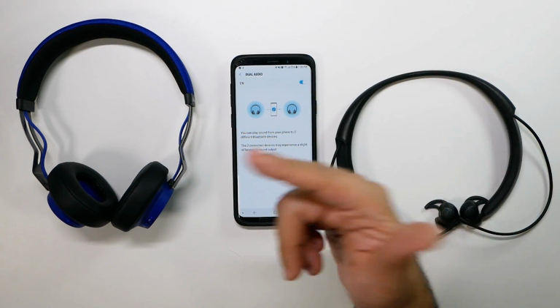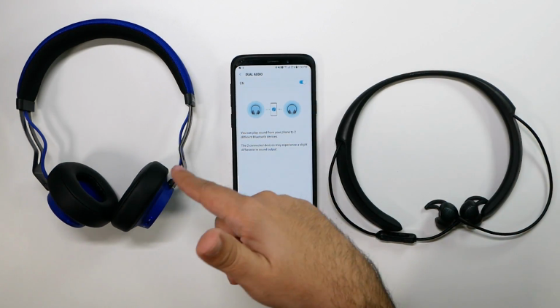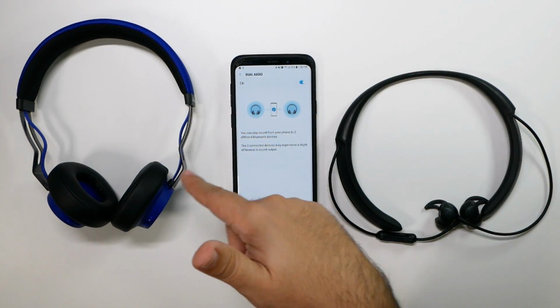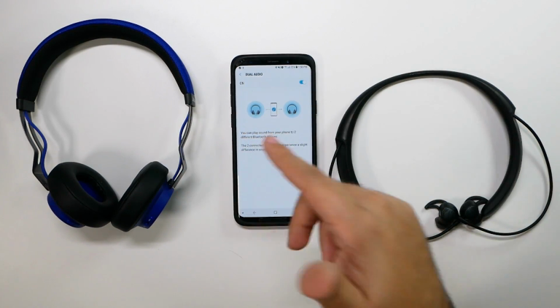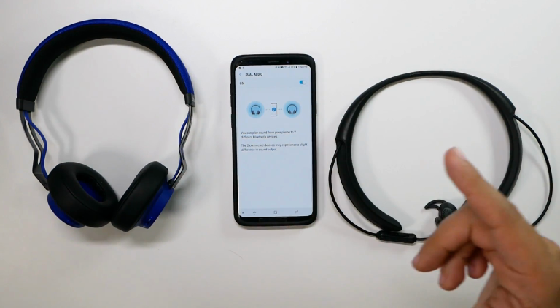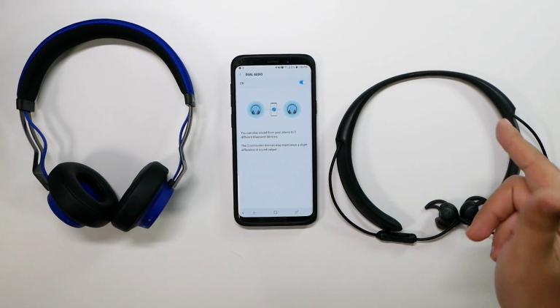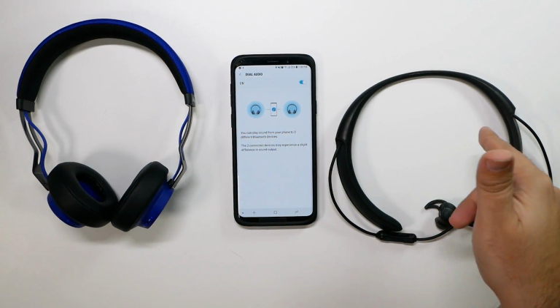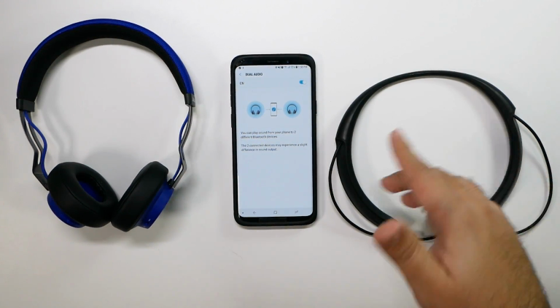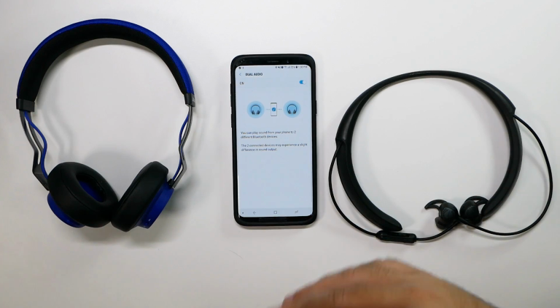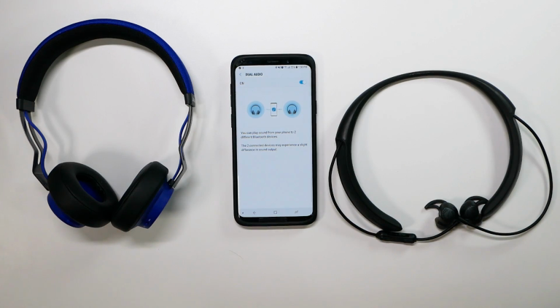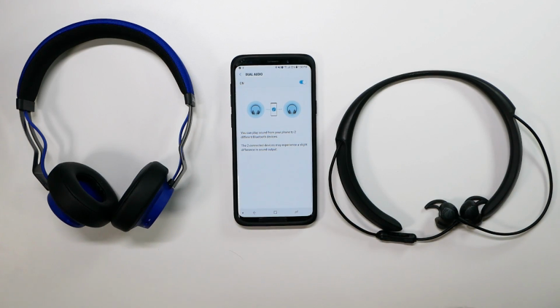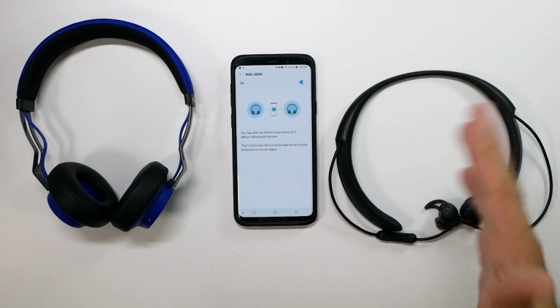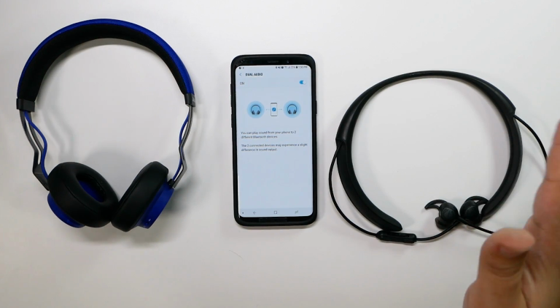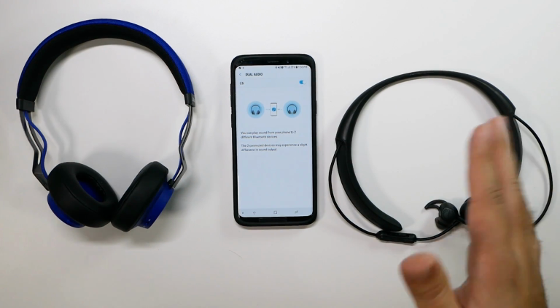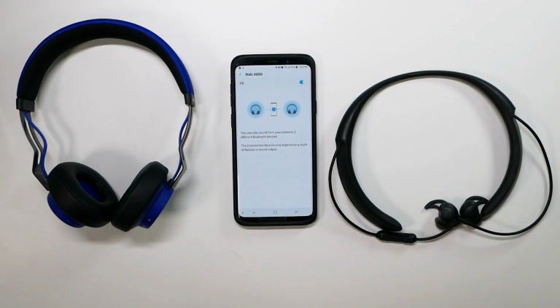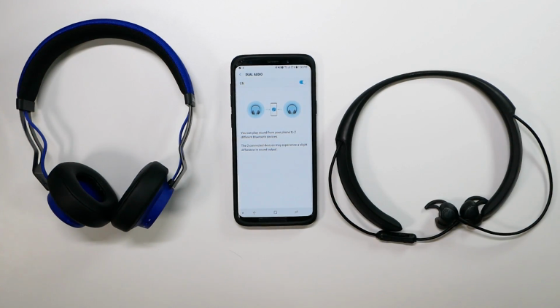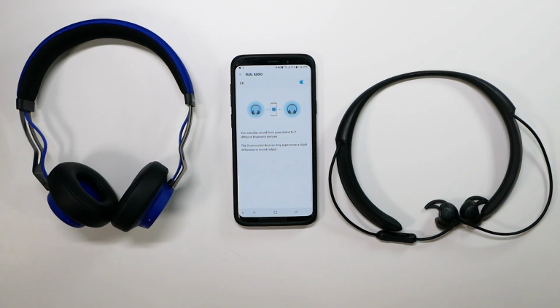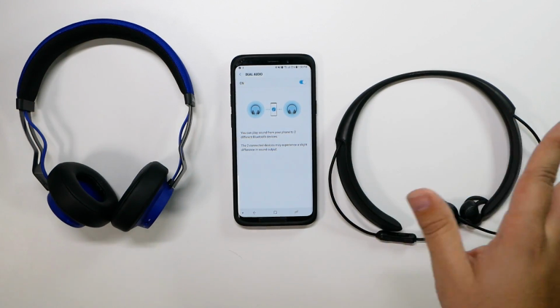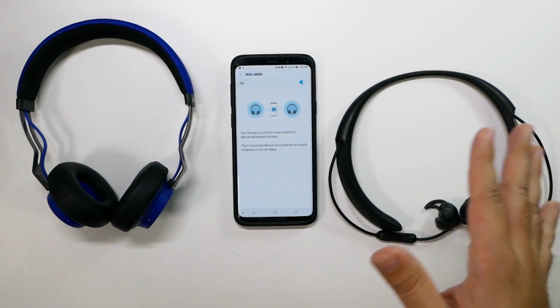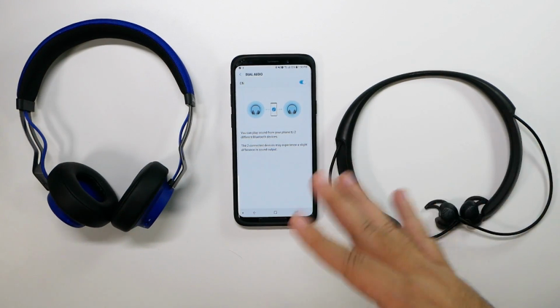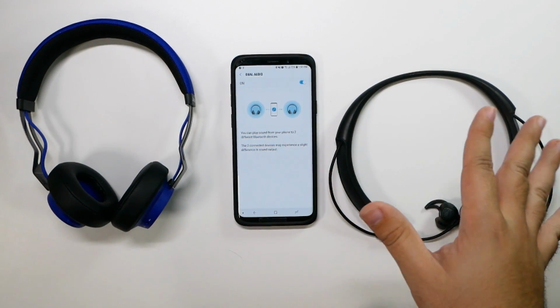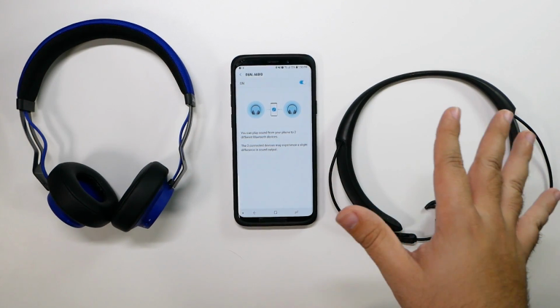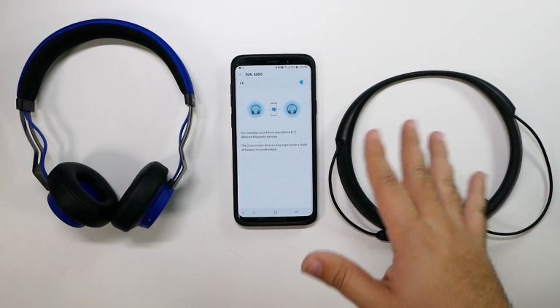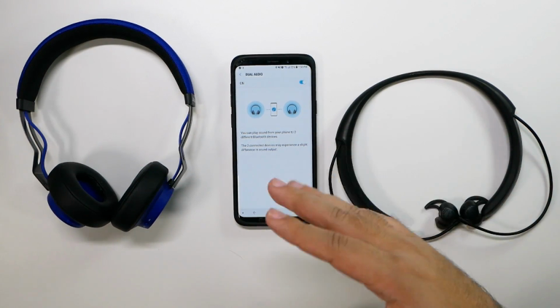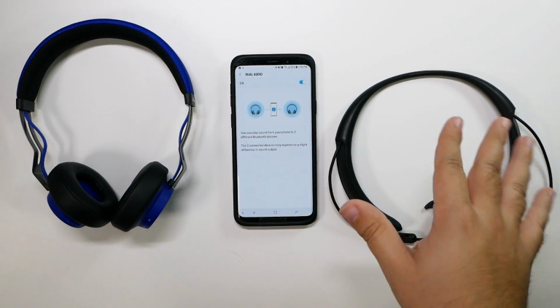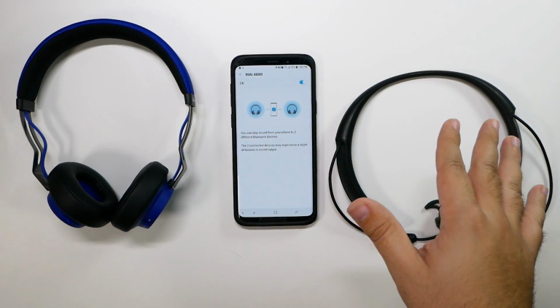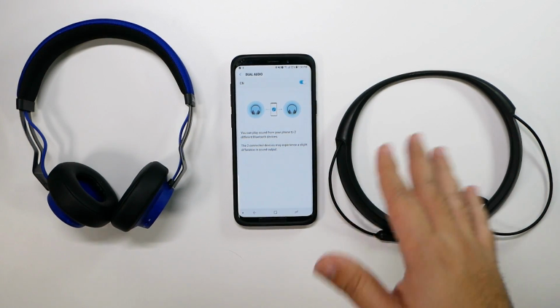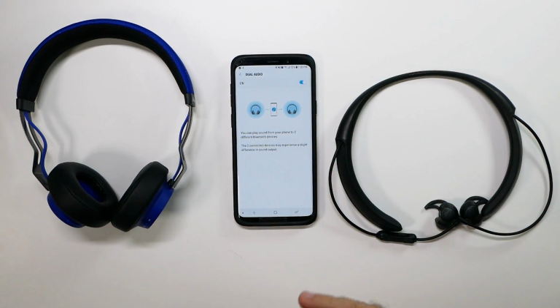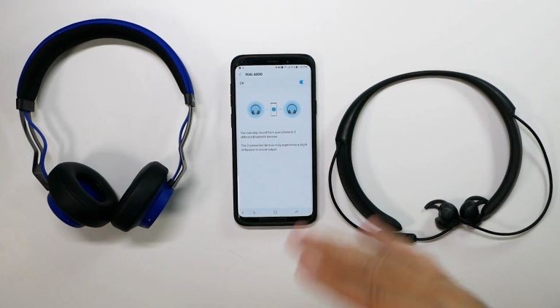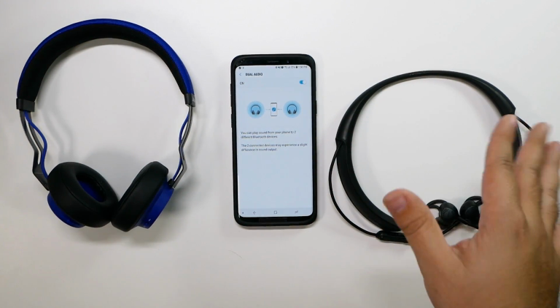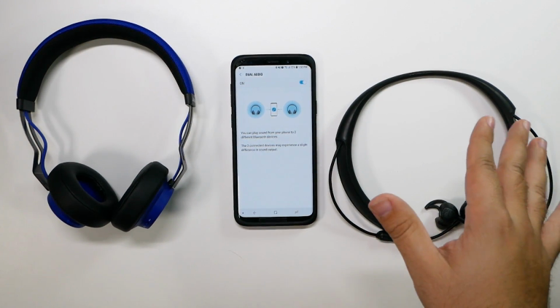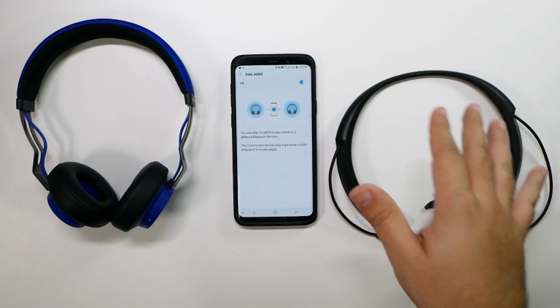I have Jabra right here and Bose. You can have Beats — it doesn't matter. Any headphones, any speakers, it will work.